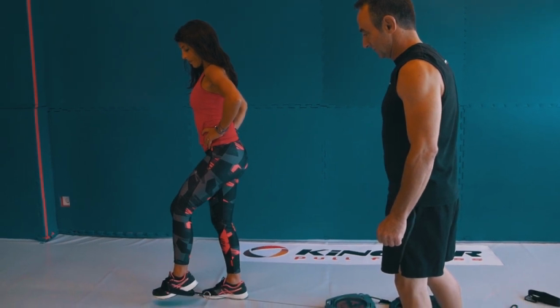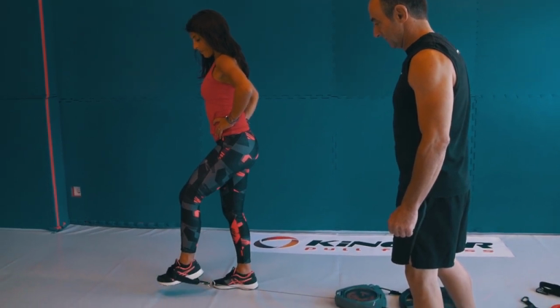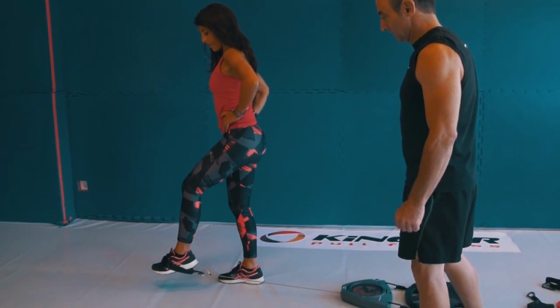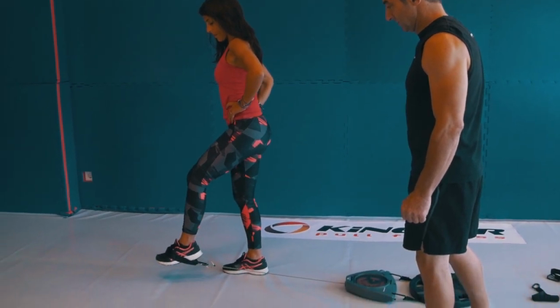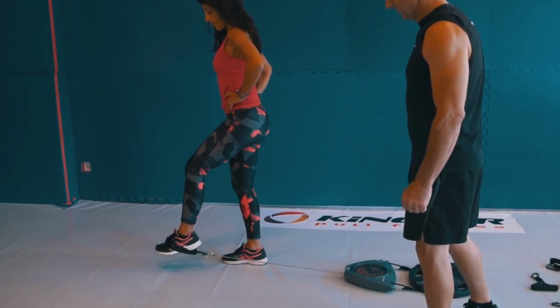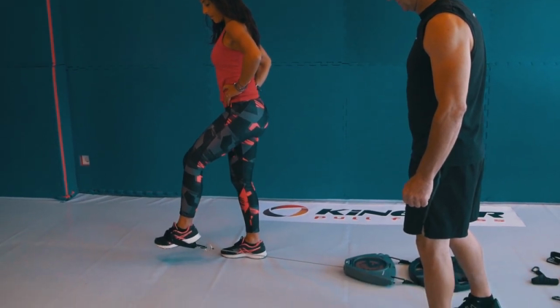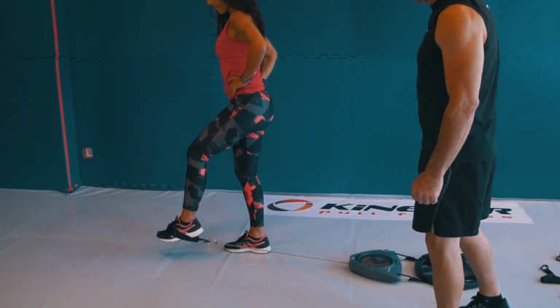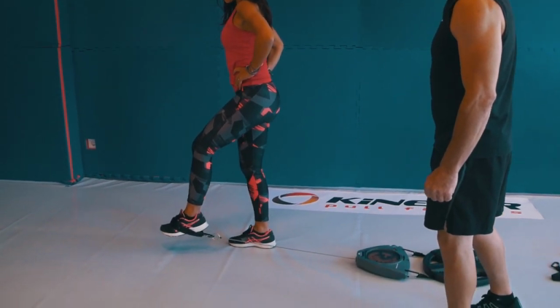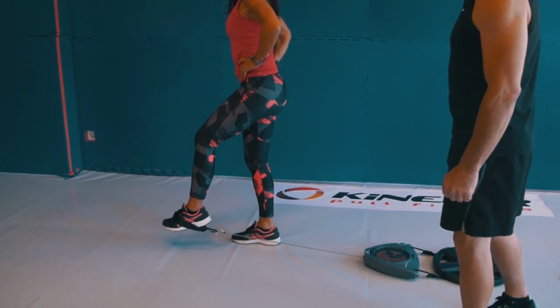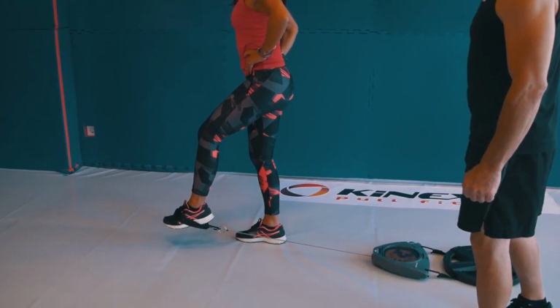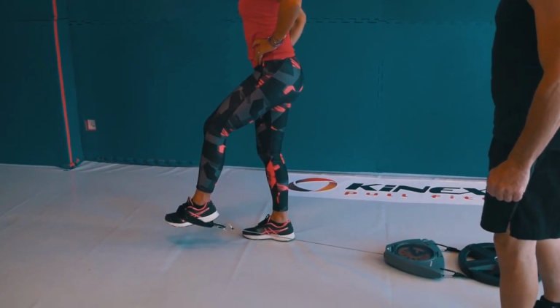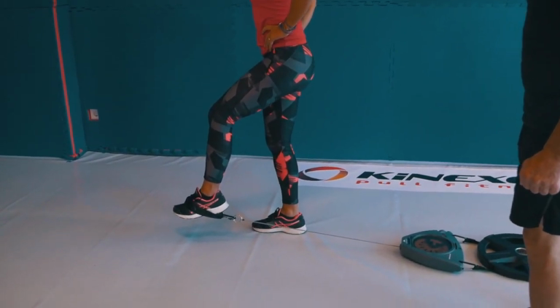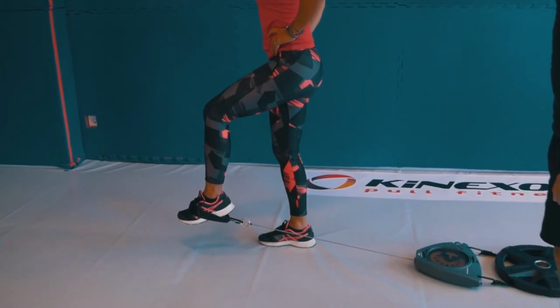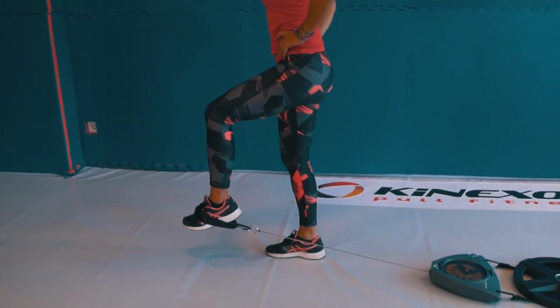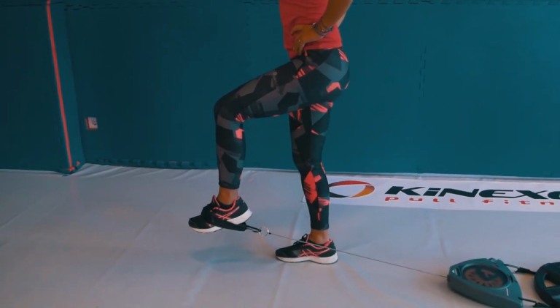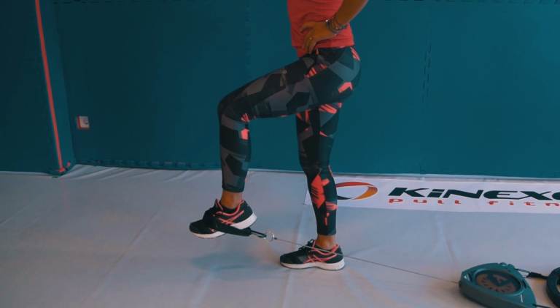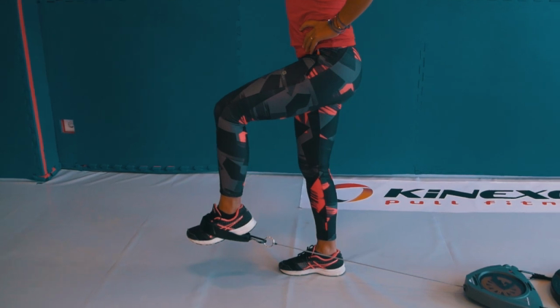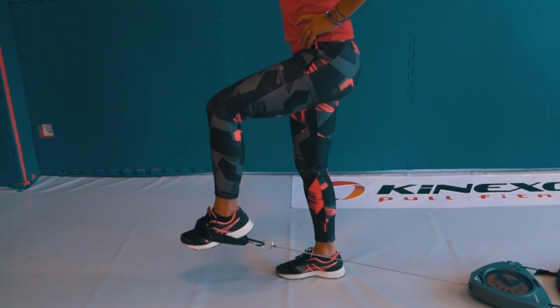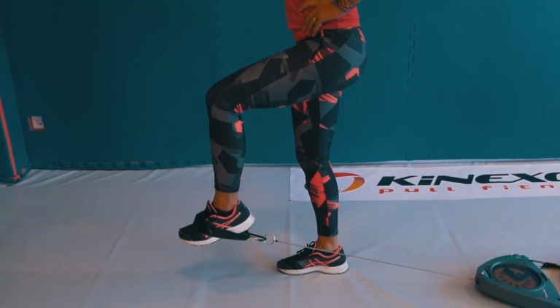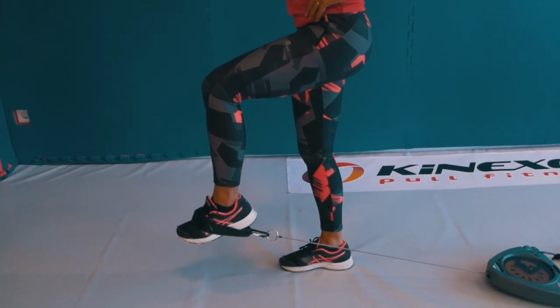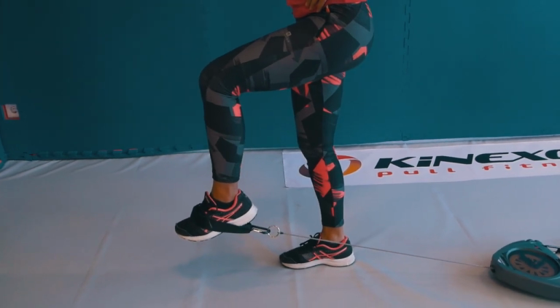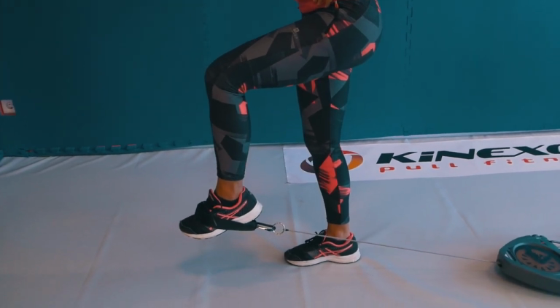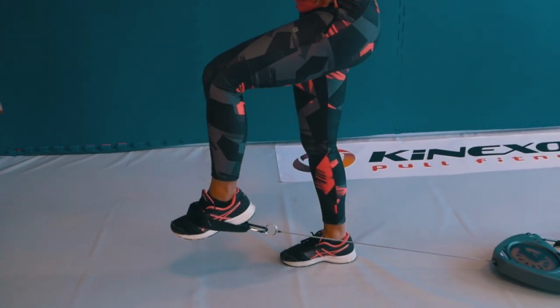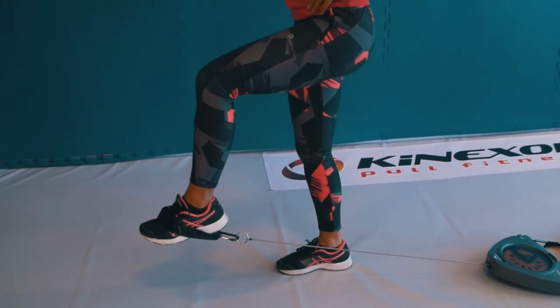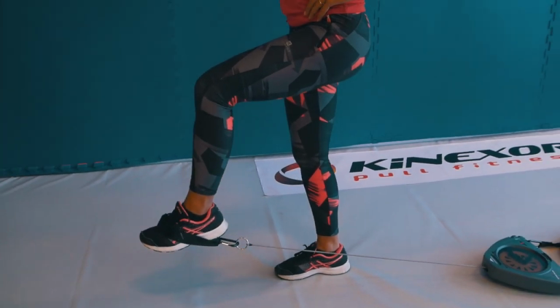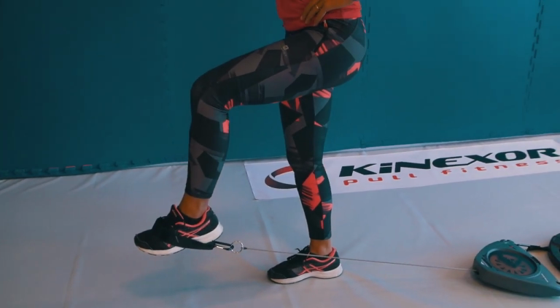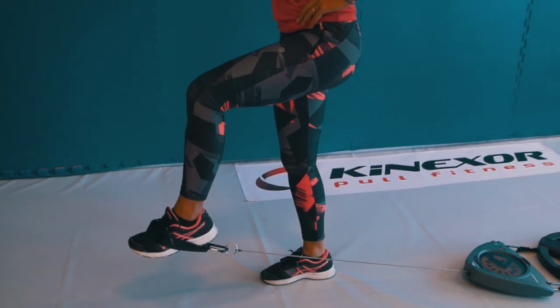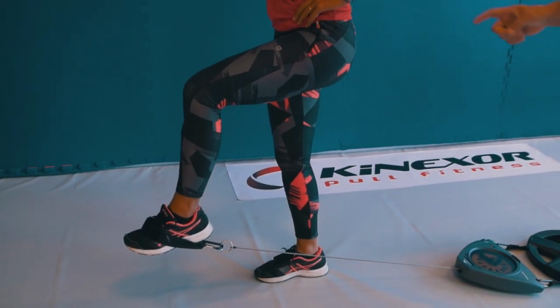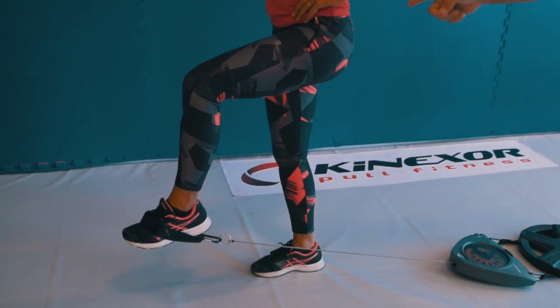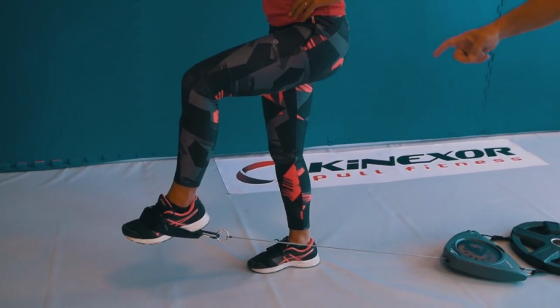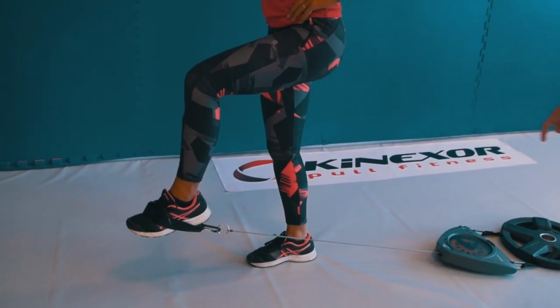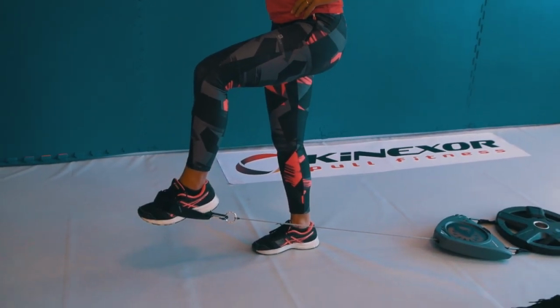Pull the knee up a little bit more — excellent. Now try to stretch the knee so you engage the quadriceps.